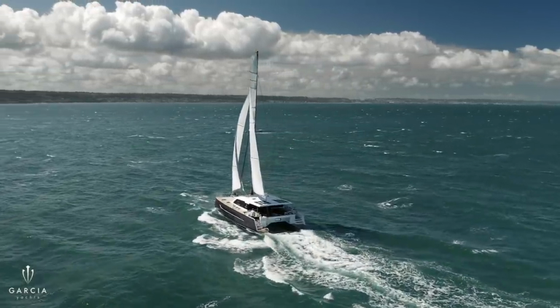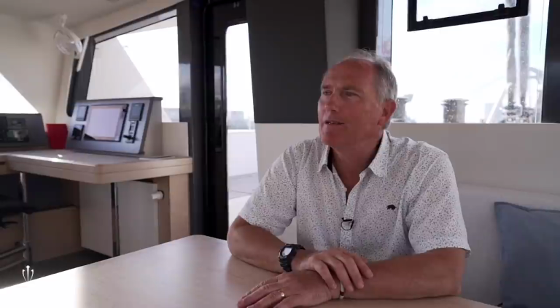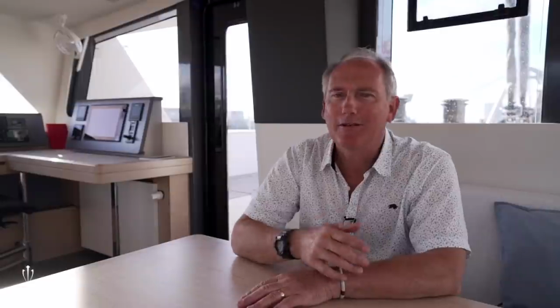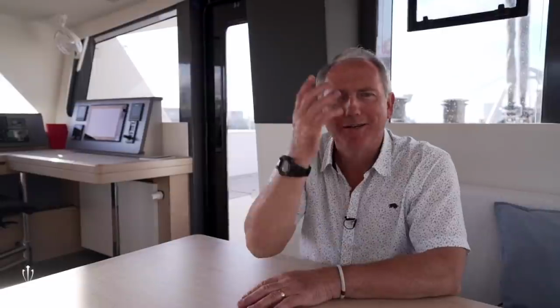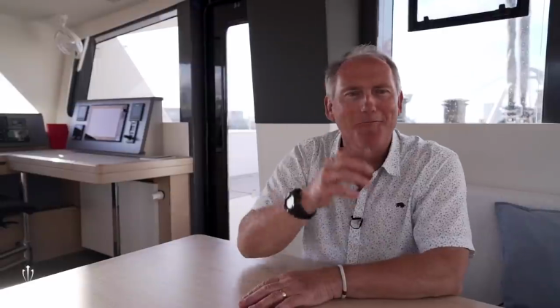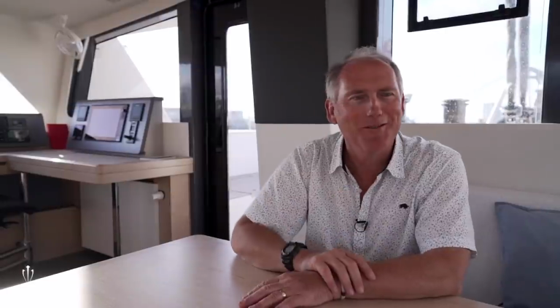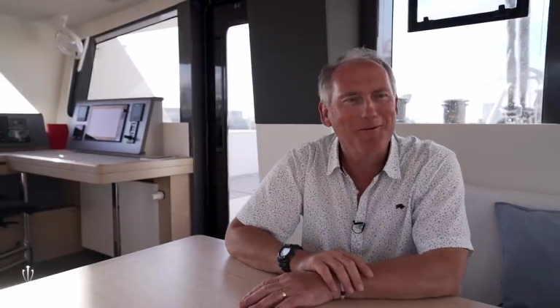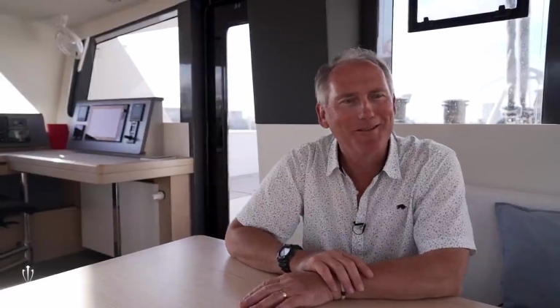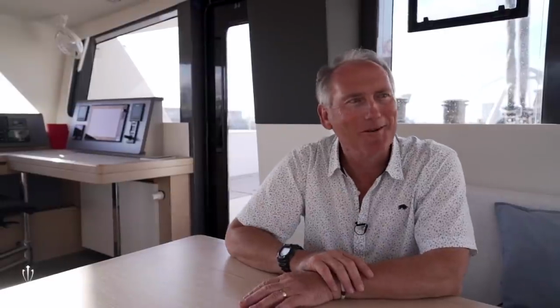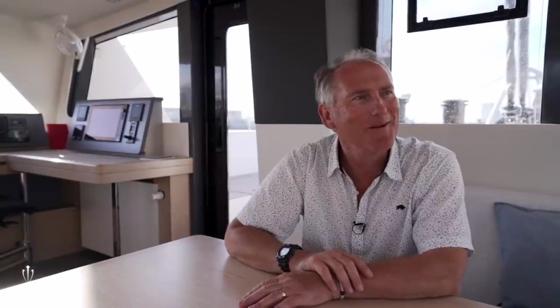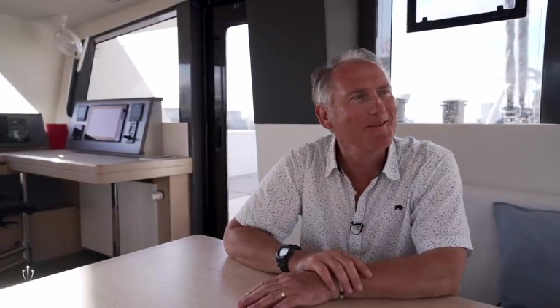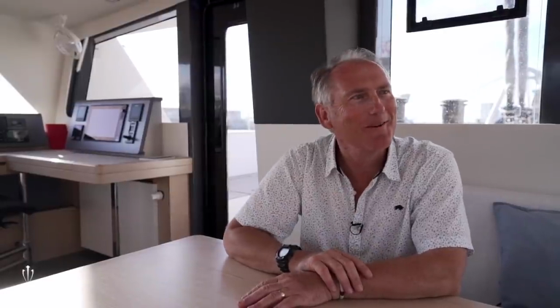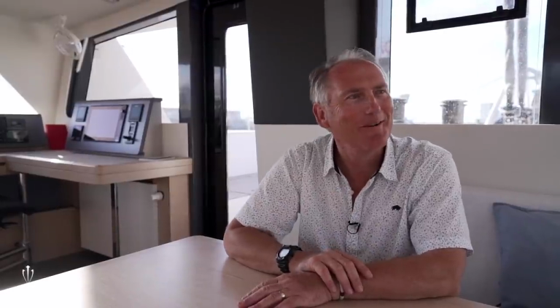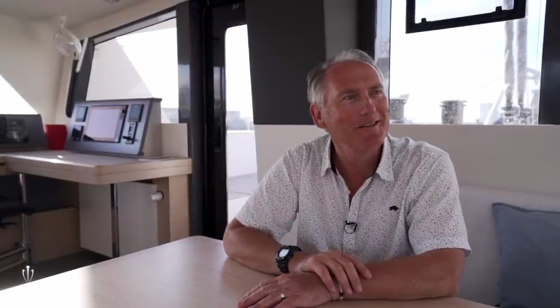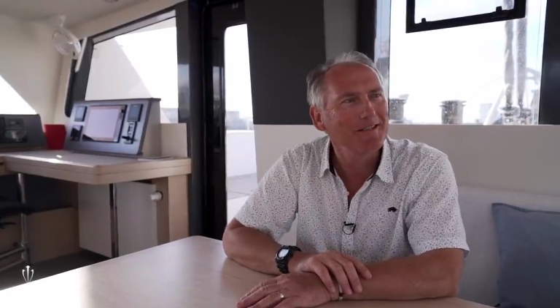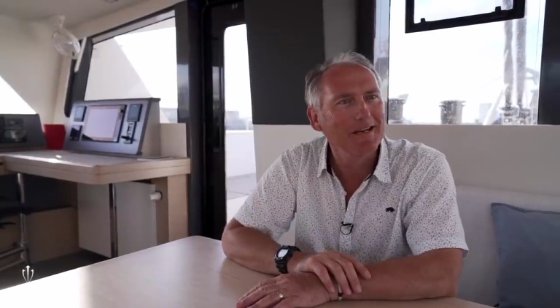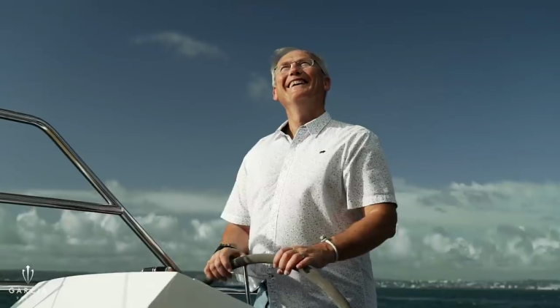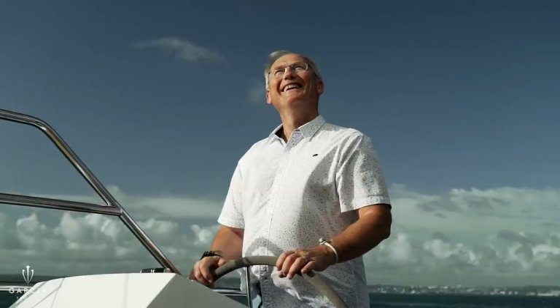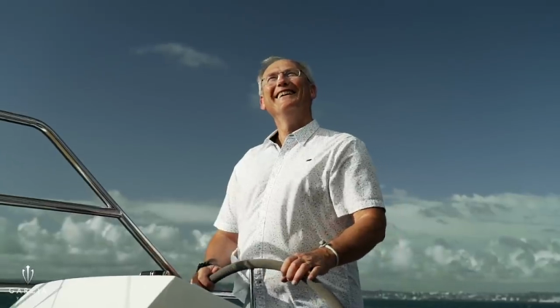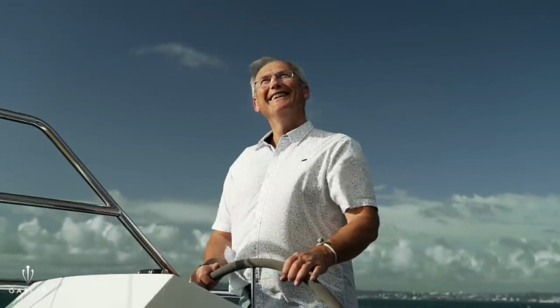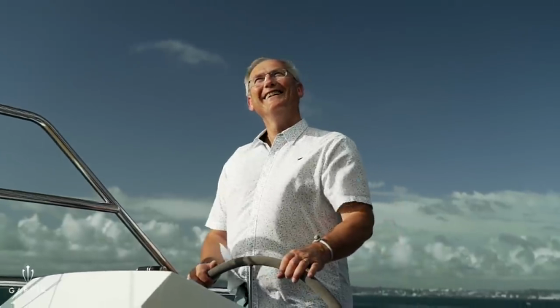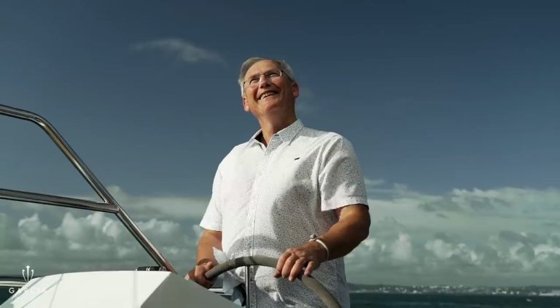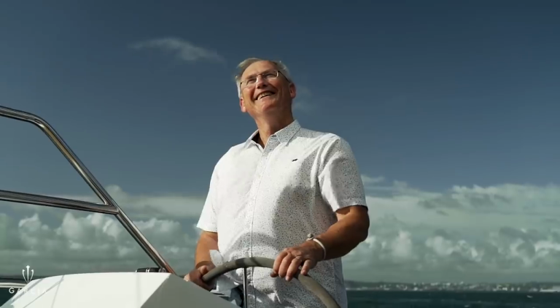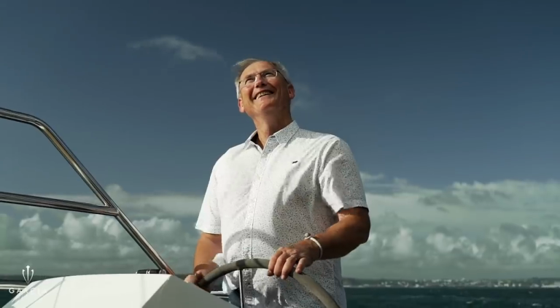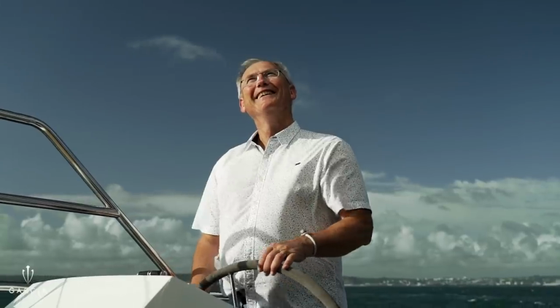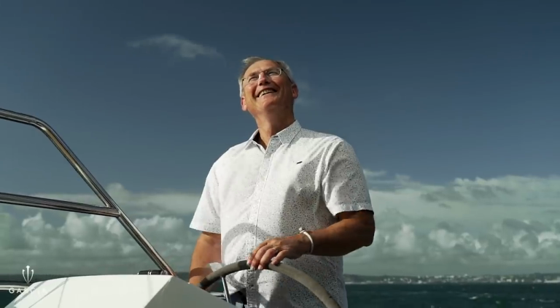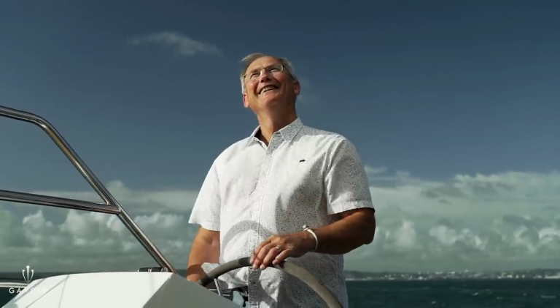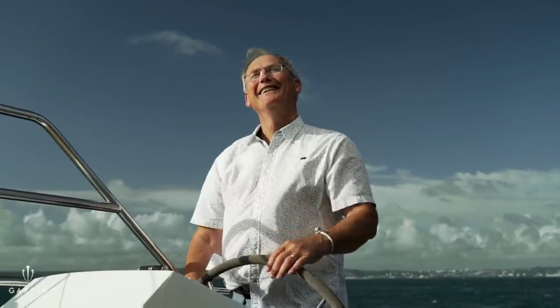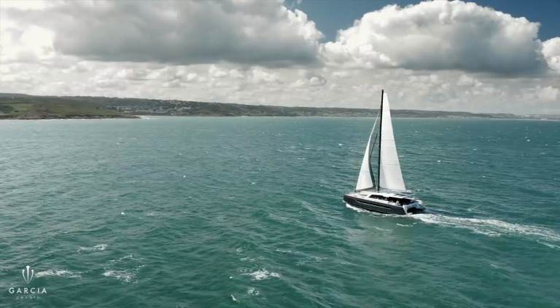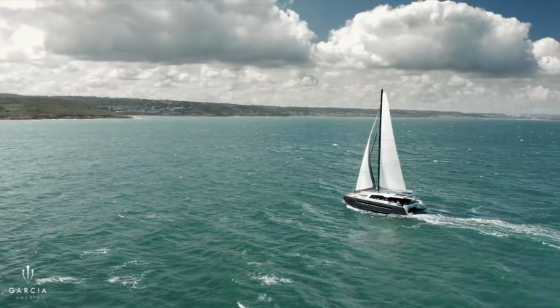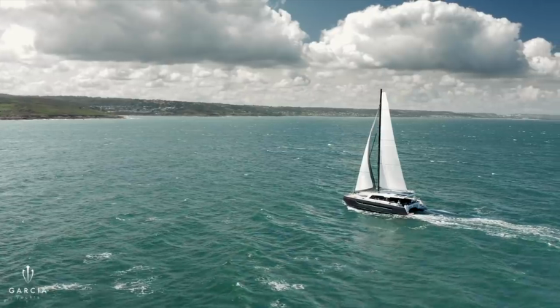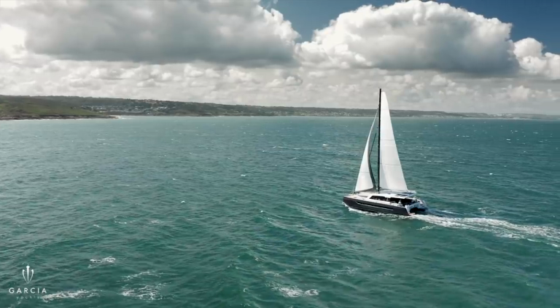As you can see I'm windswept and sunburnt, so I've had a fantastic day. I'm really, really impressed with this ExploCat.